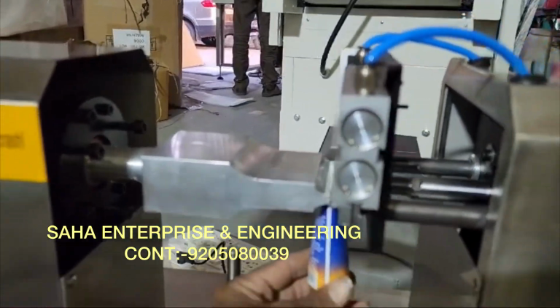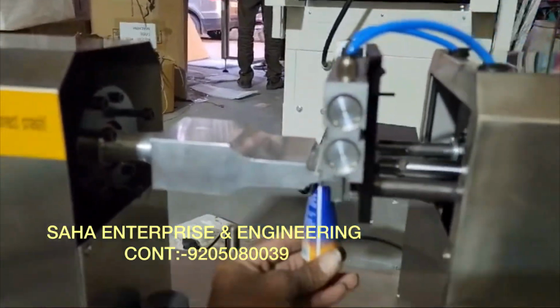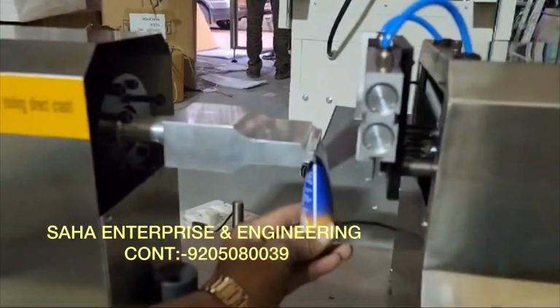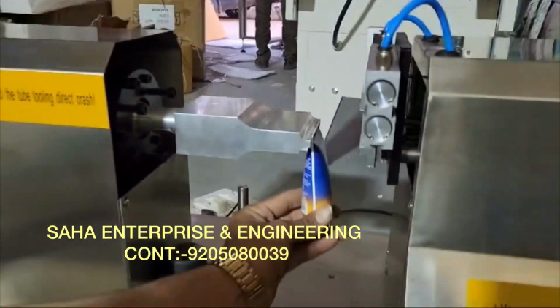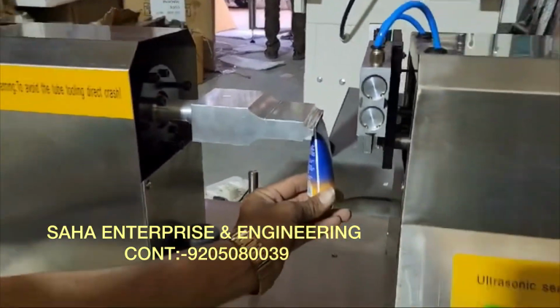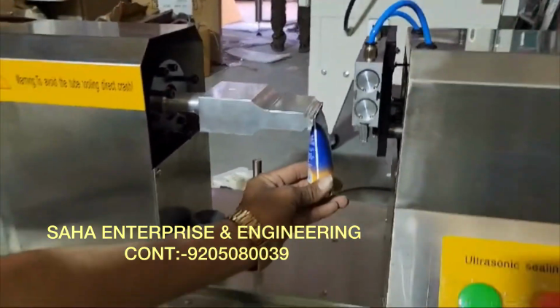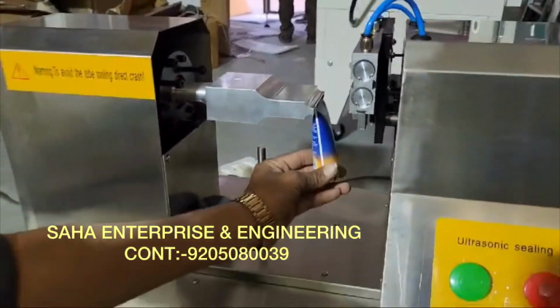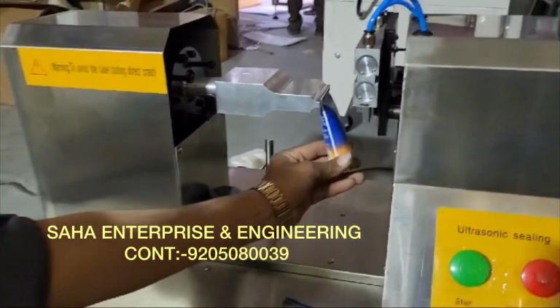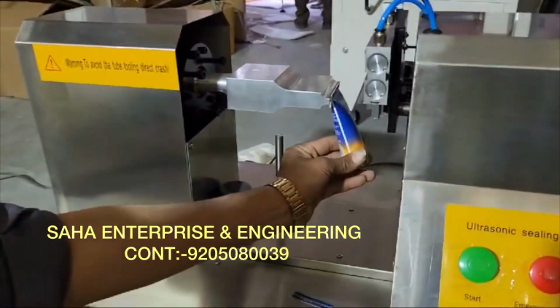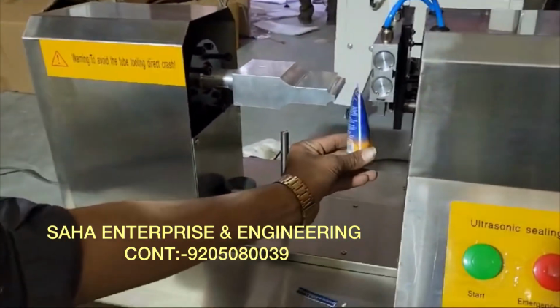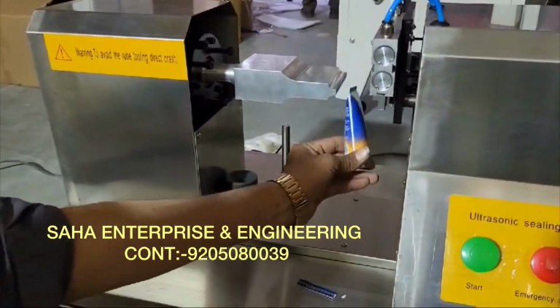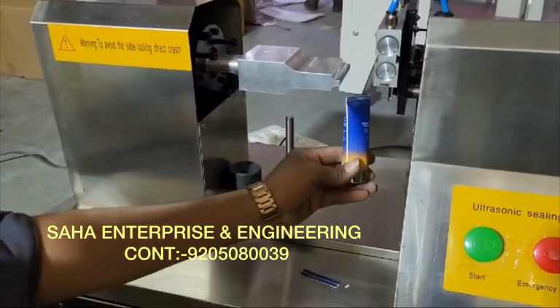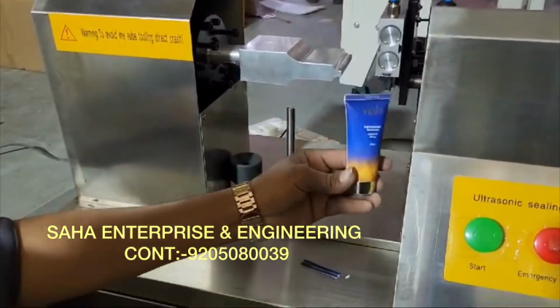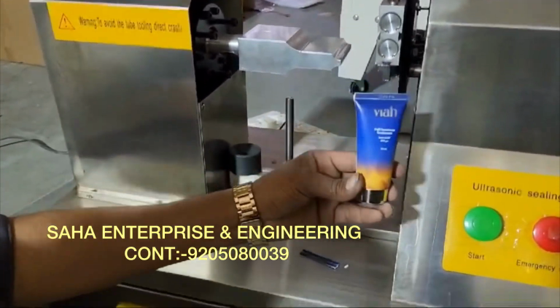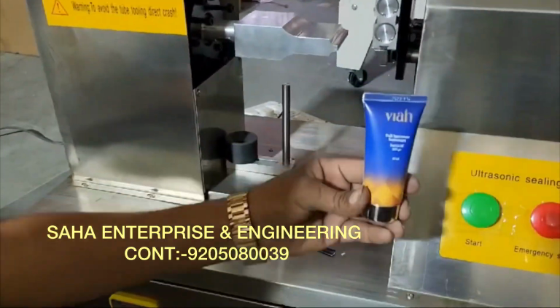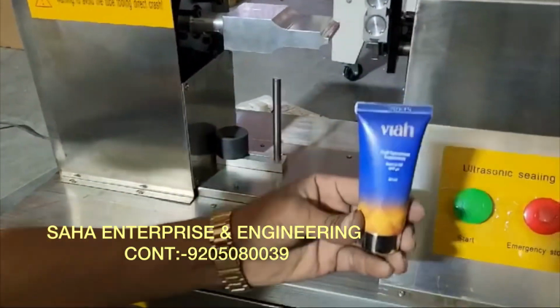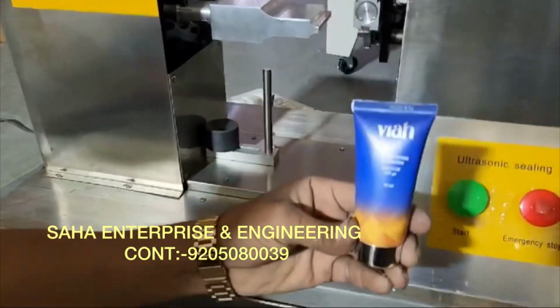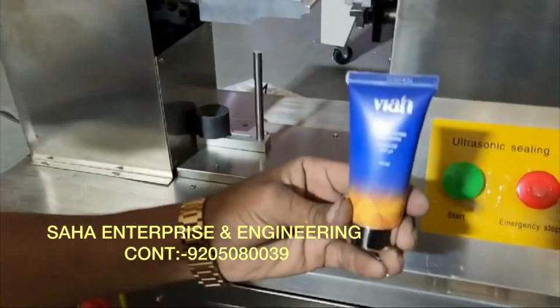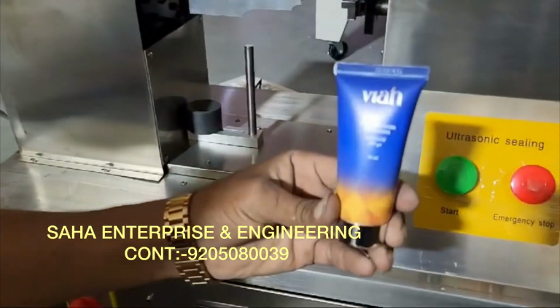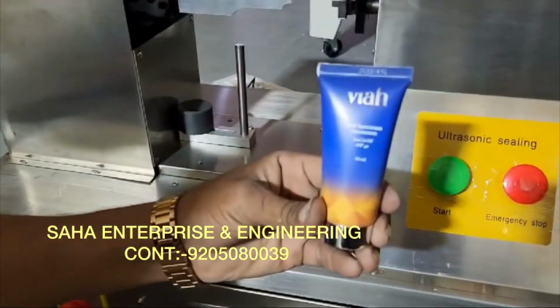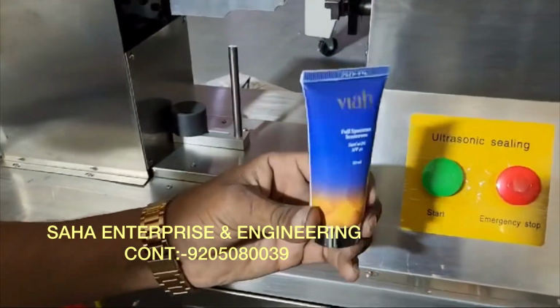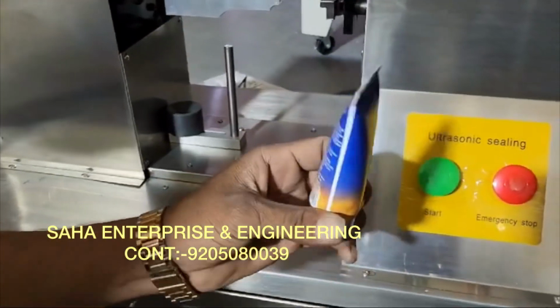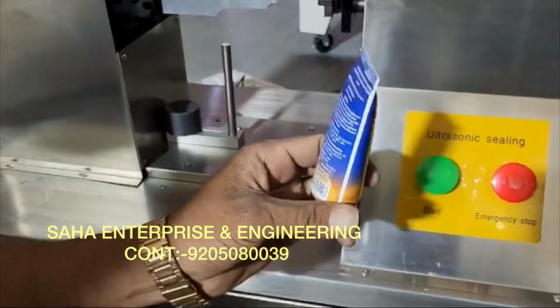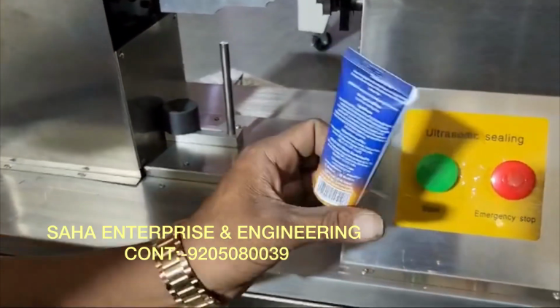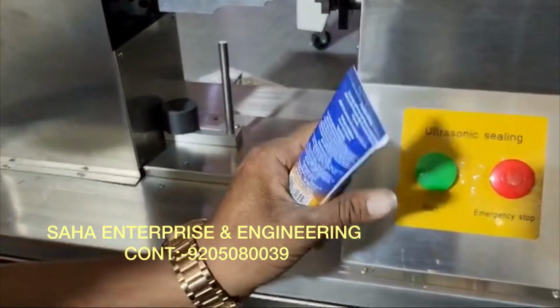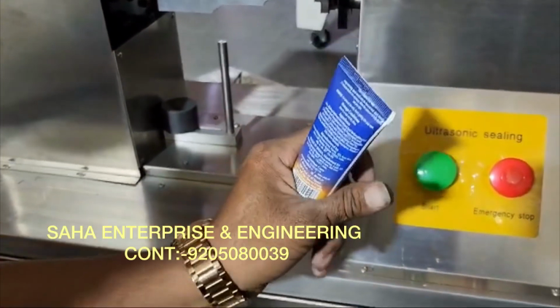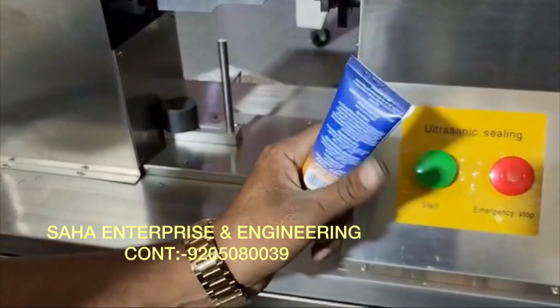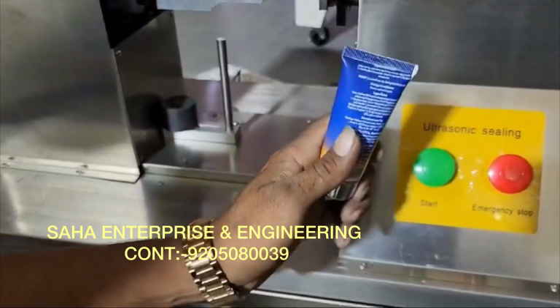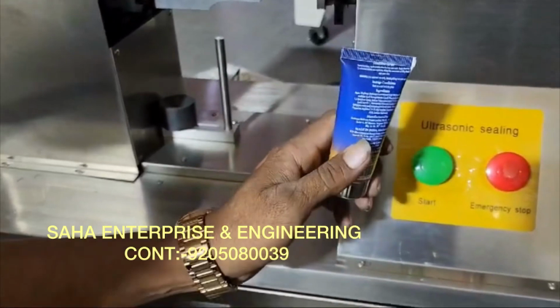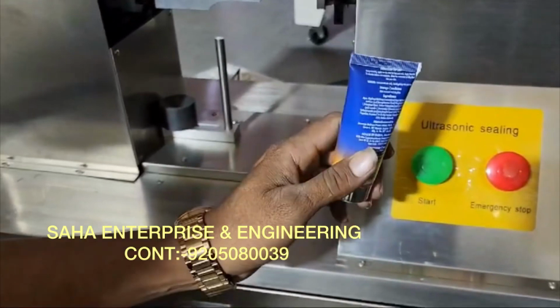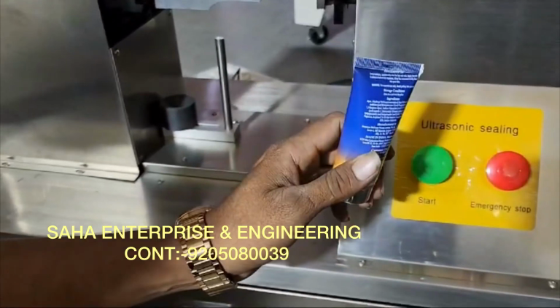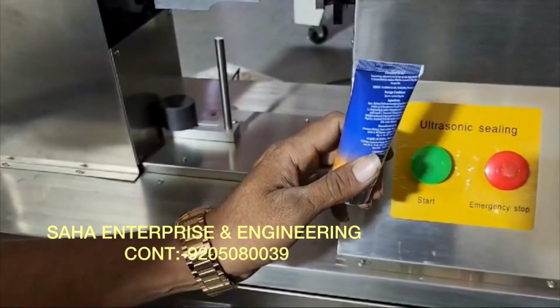You can find their address in the district. You can also find their address in Assam.